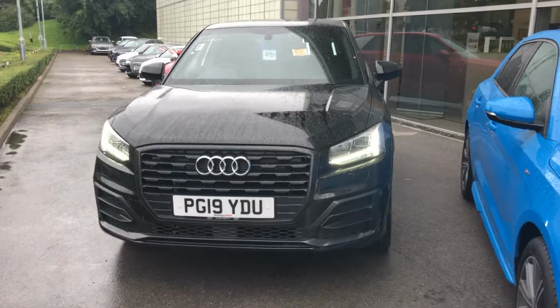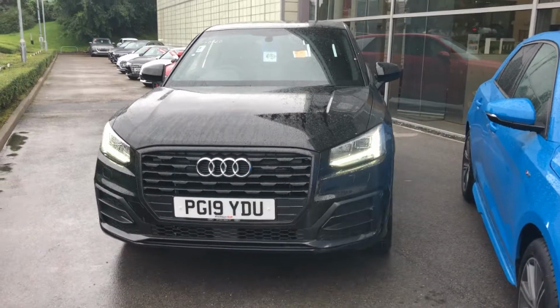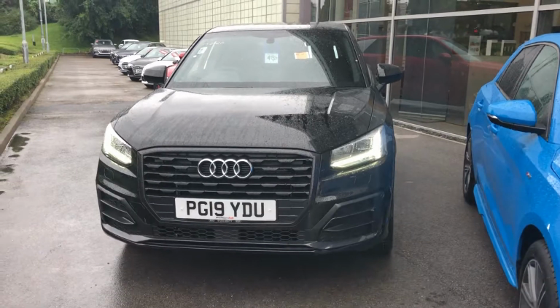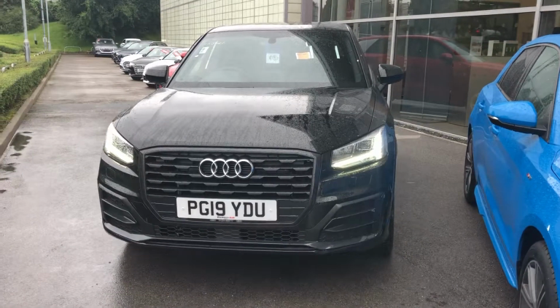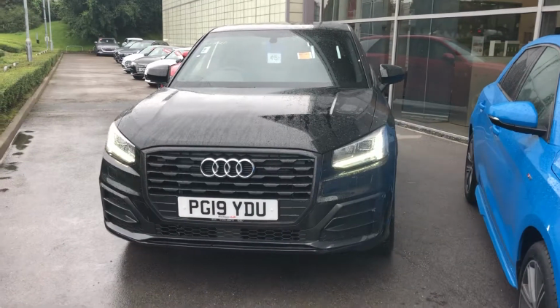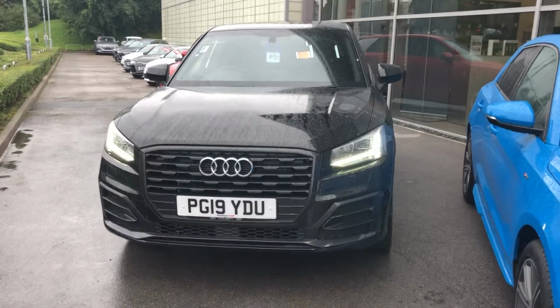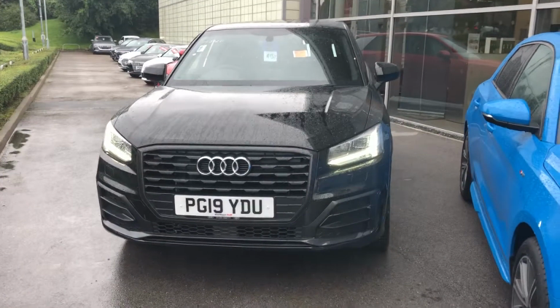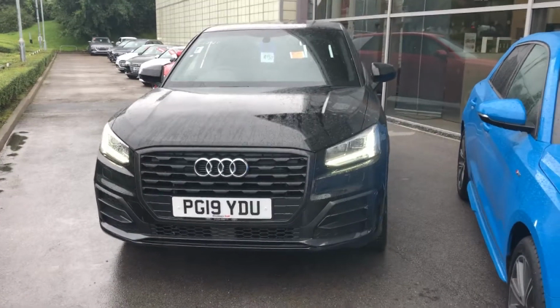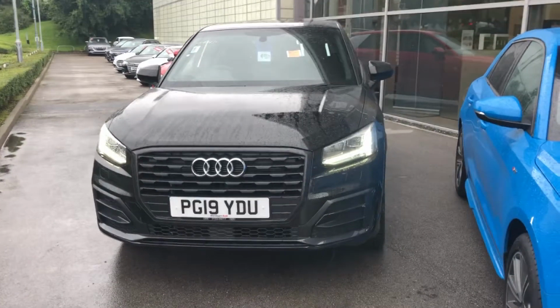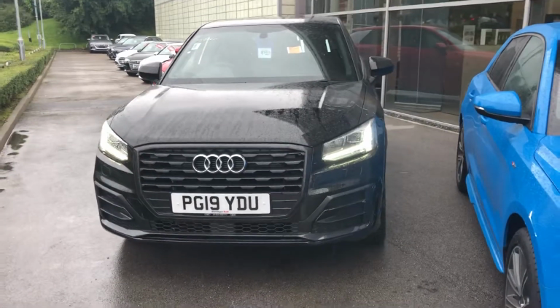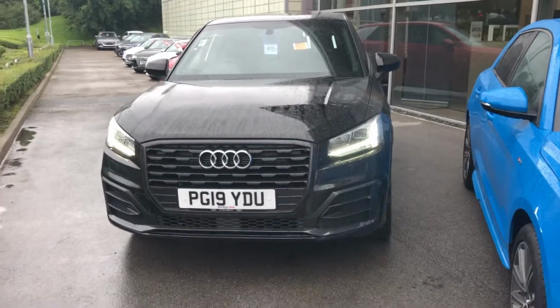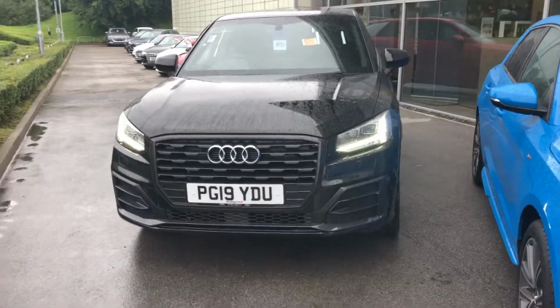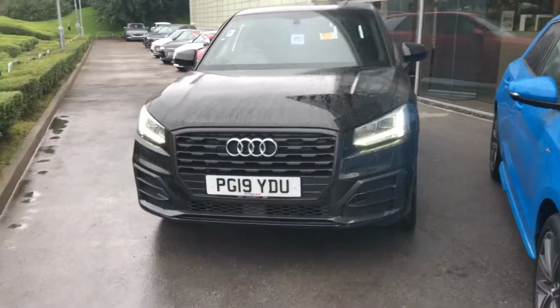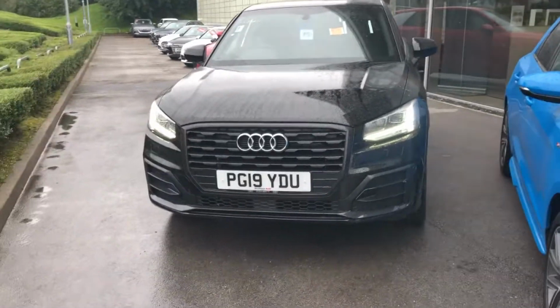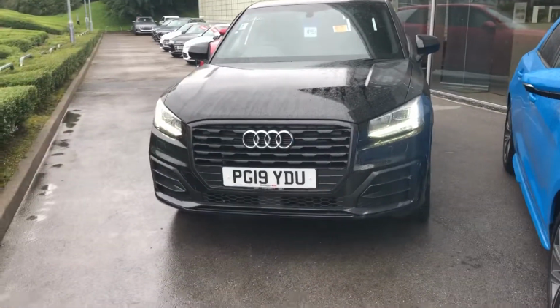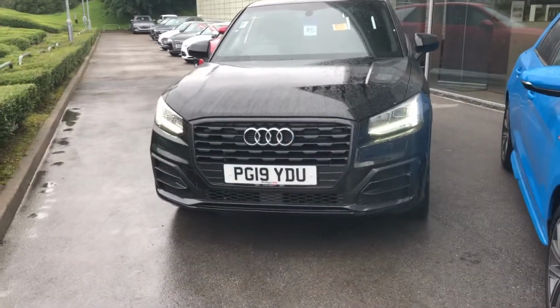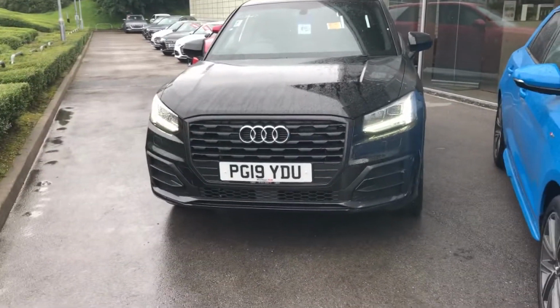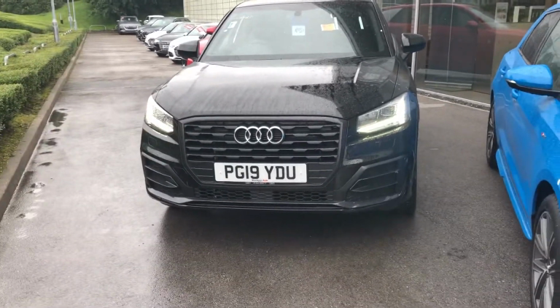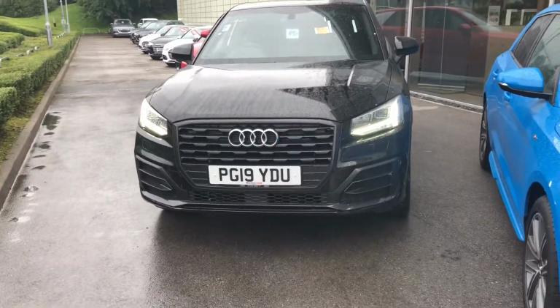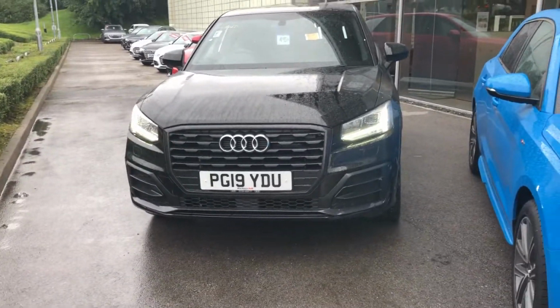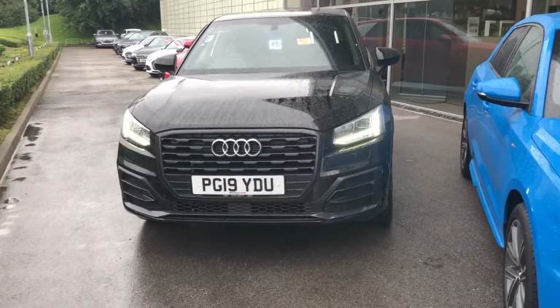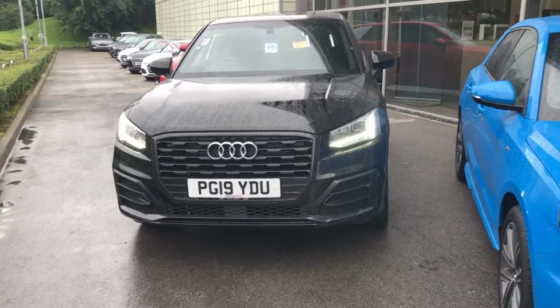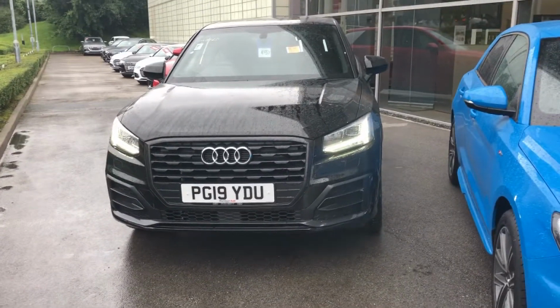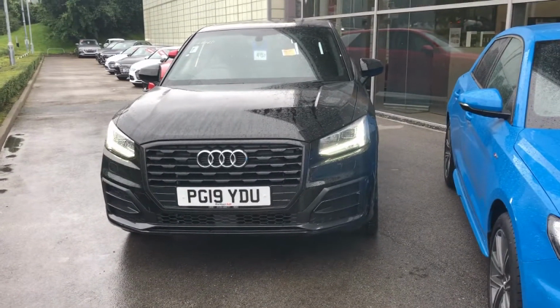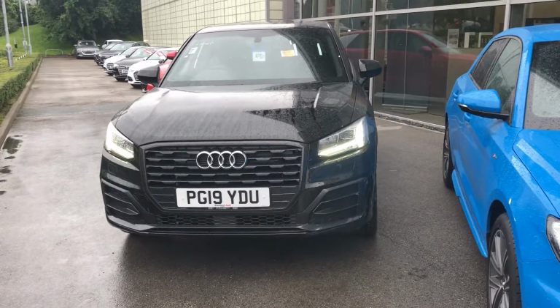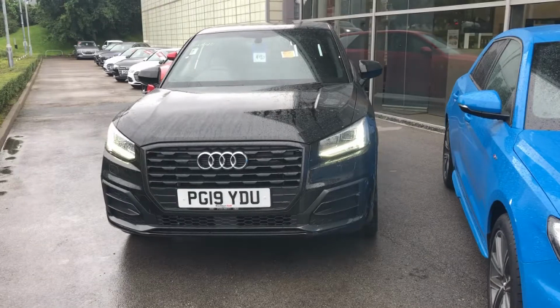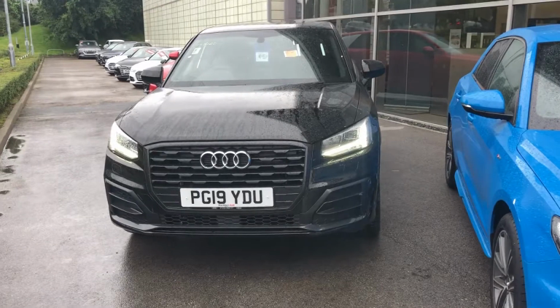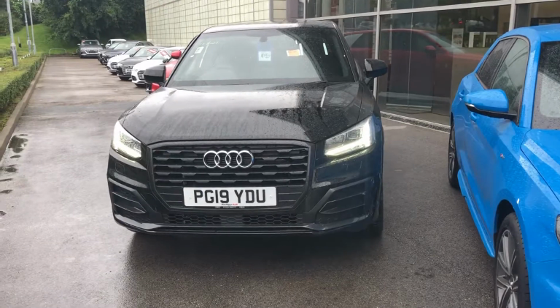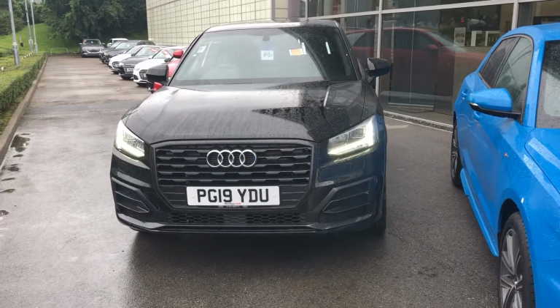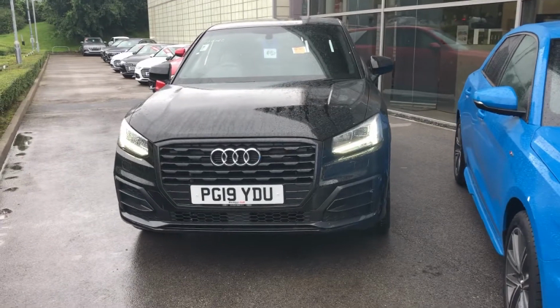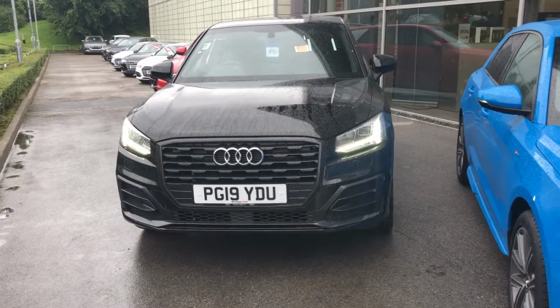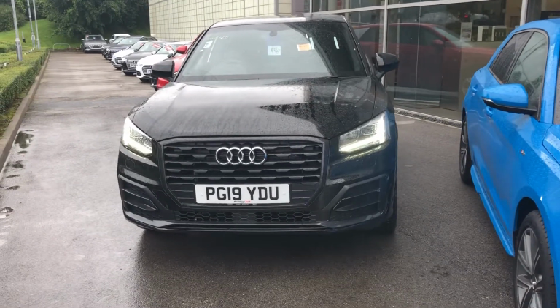Hello and welcome to Blackburn Audi. My name is Elliot Danson and I'll be taking you on a short guided tour of this Audi Q2 in Black Edition.